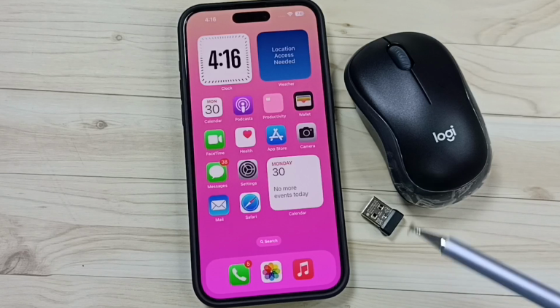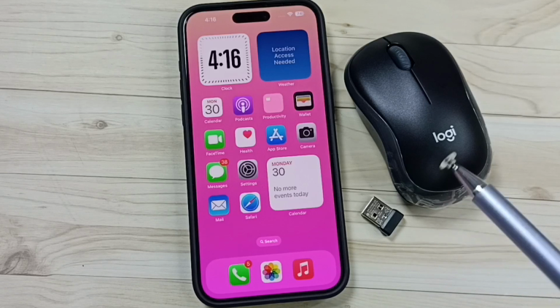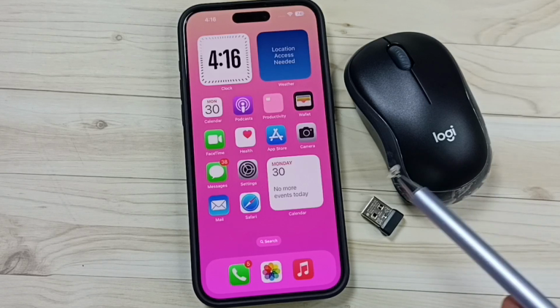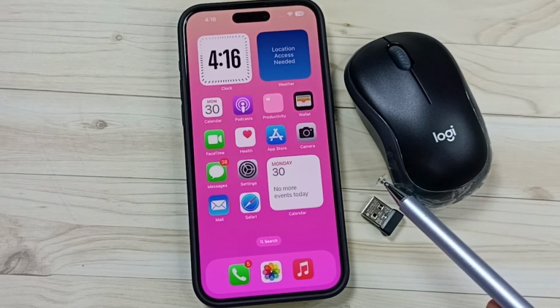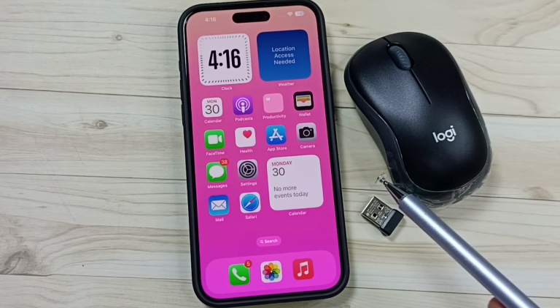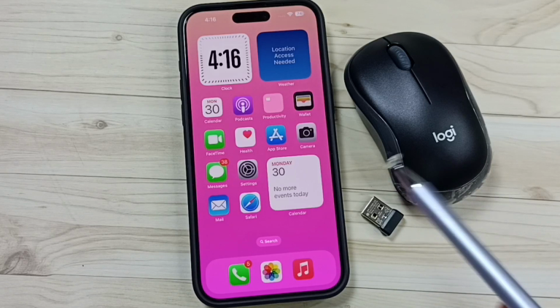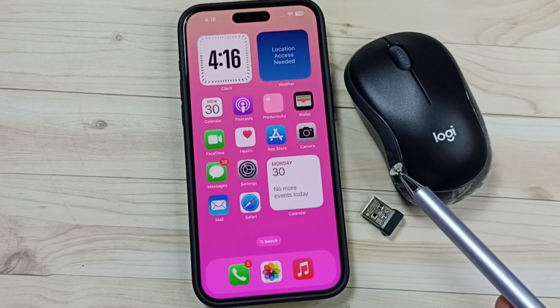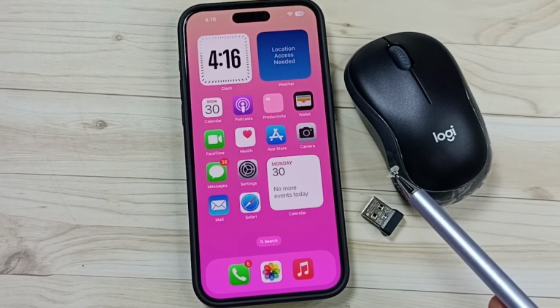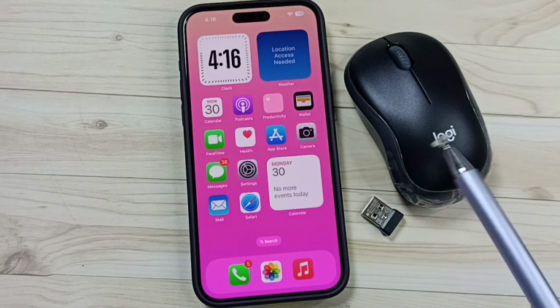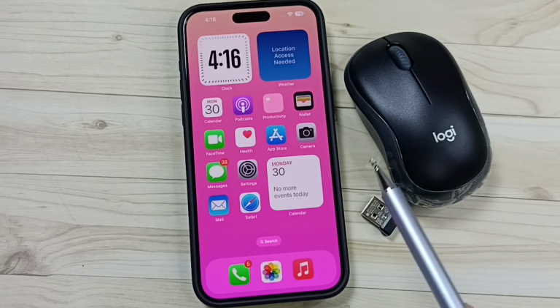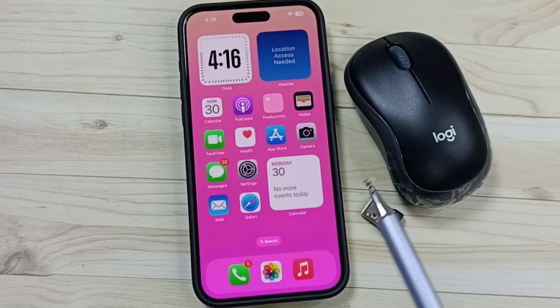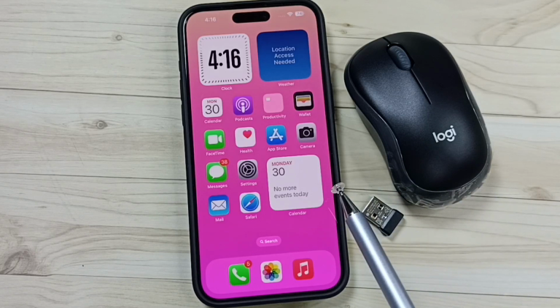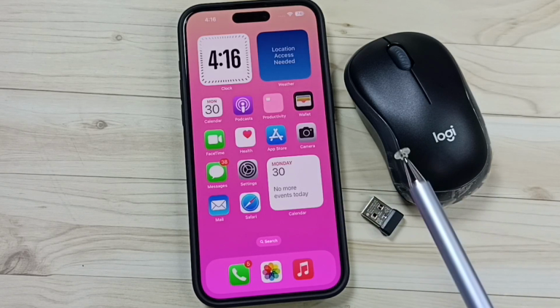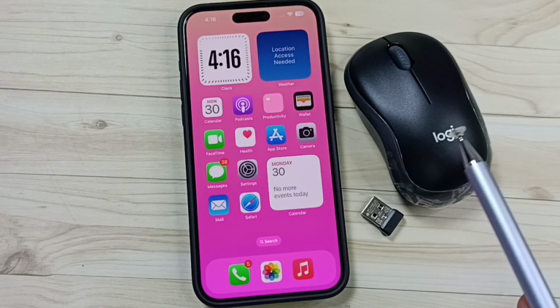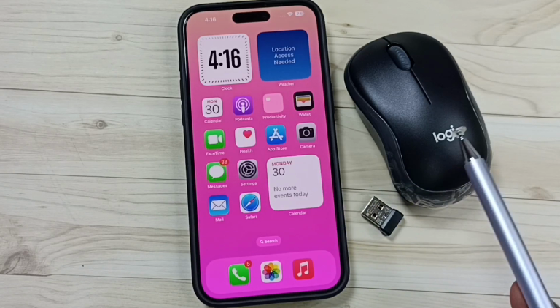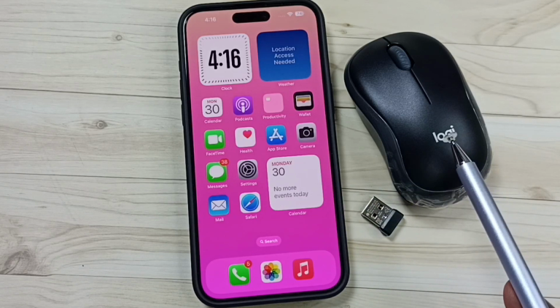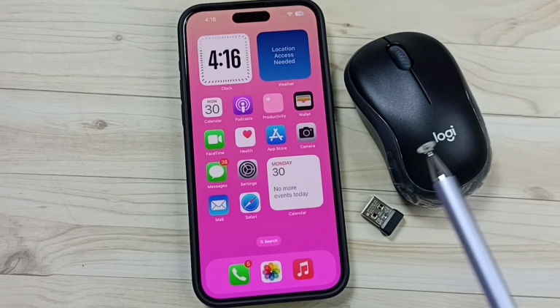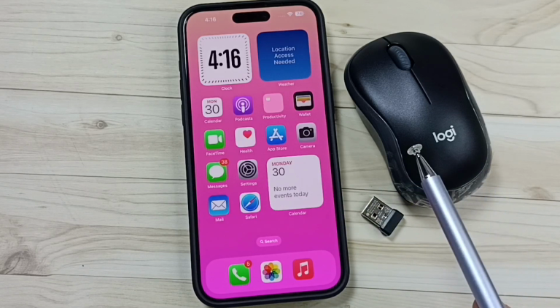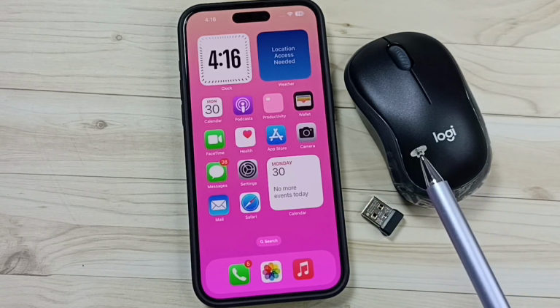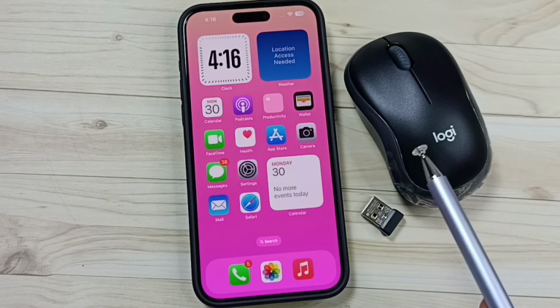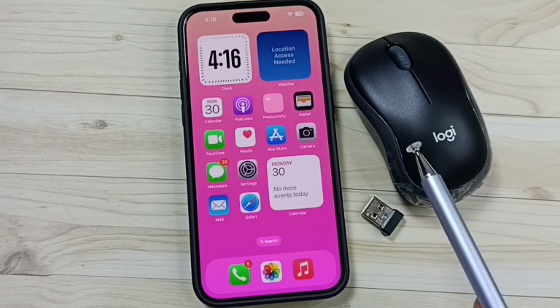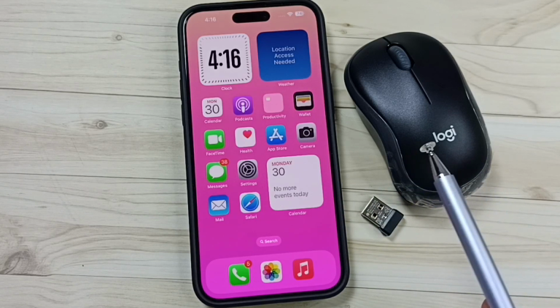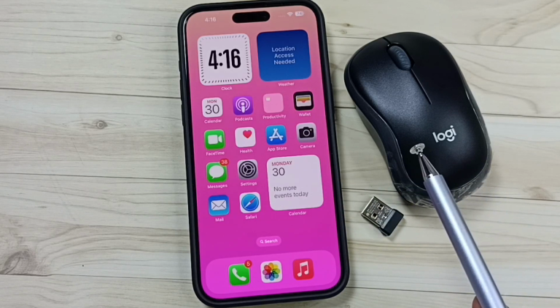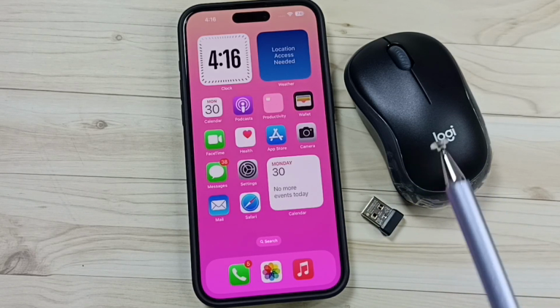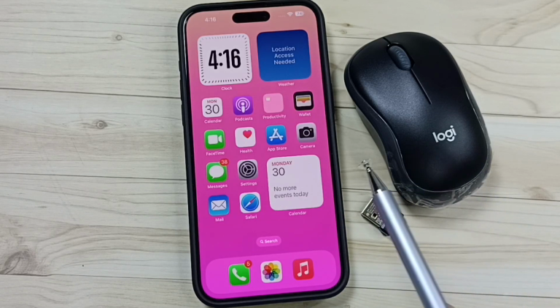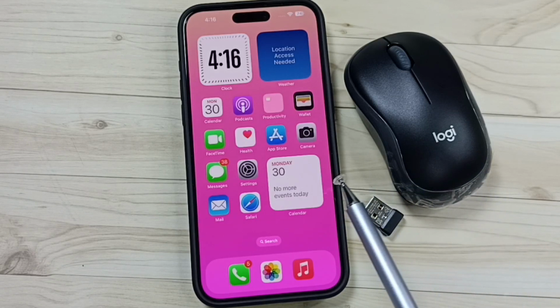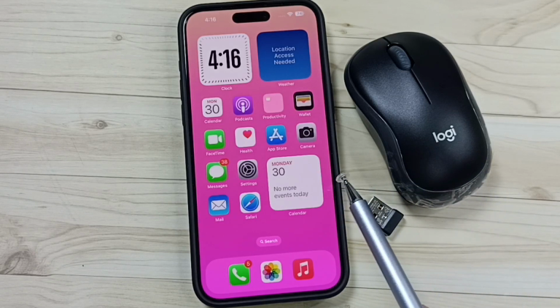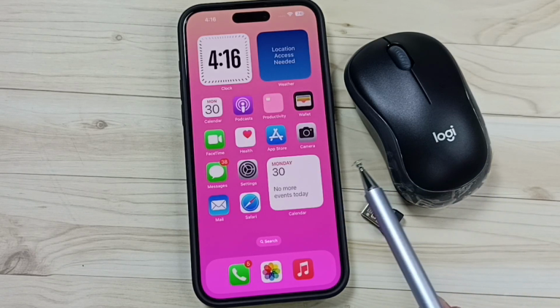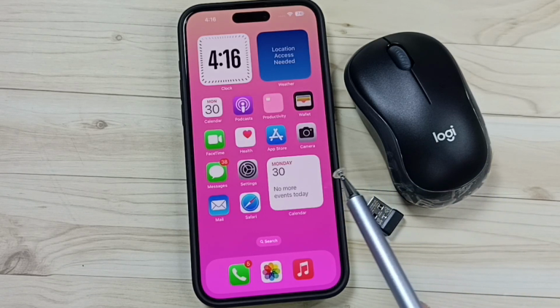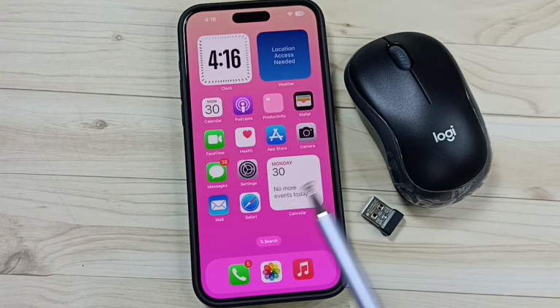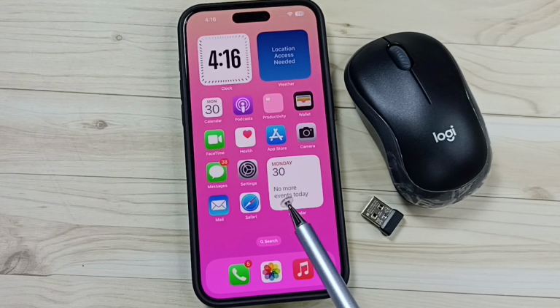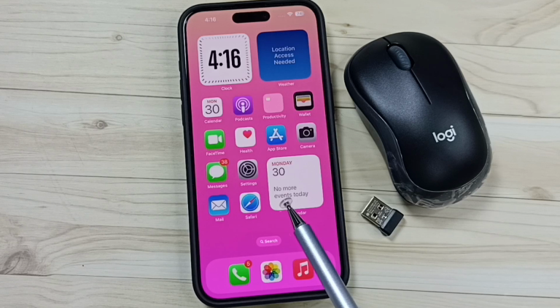Hi friends, this video shows how to connect the Logitech B175 wireless mouse to iPhone.